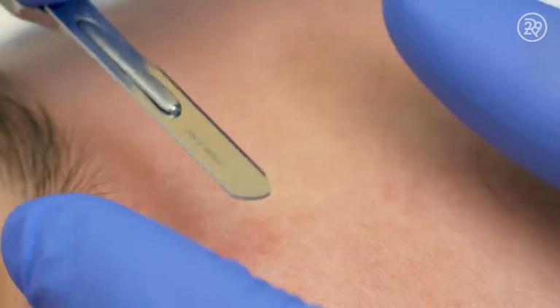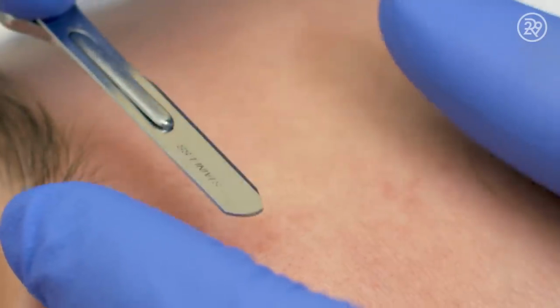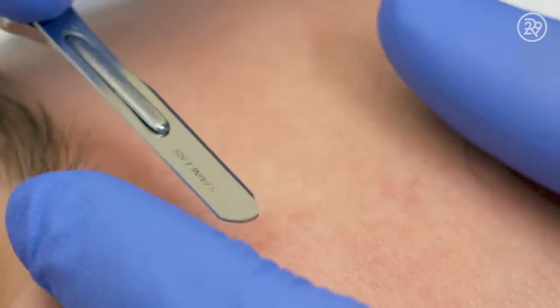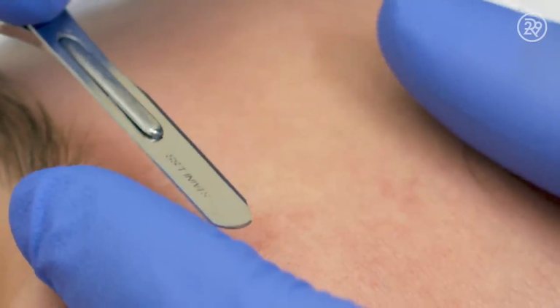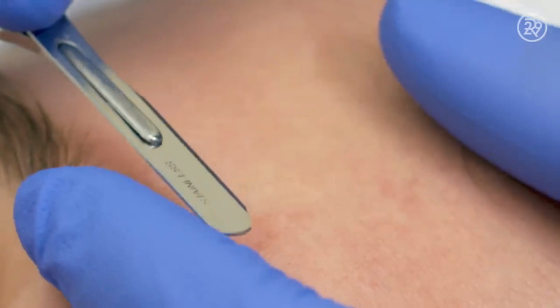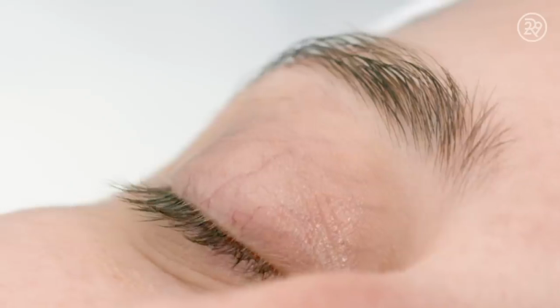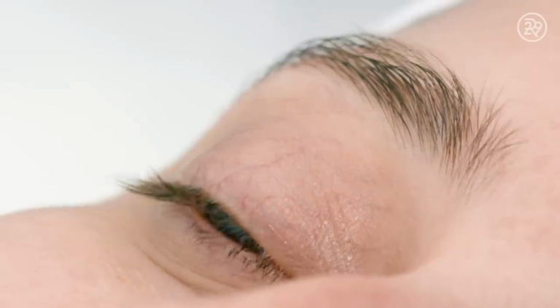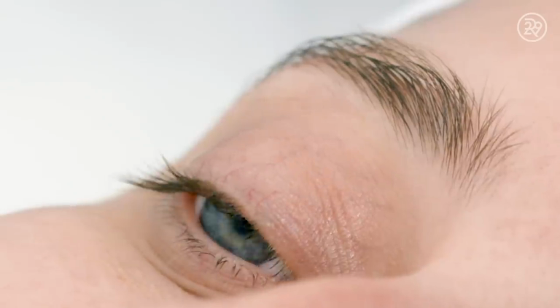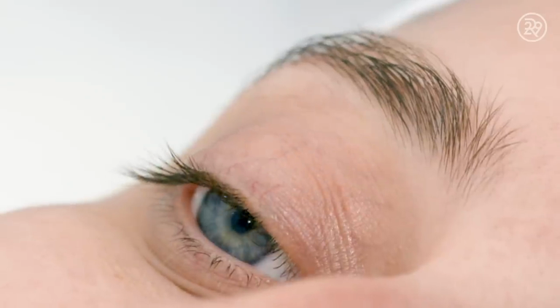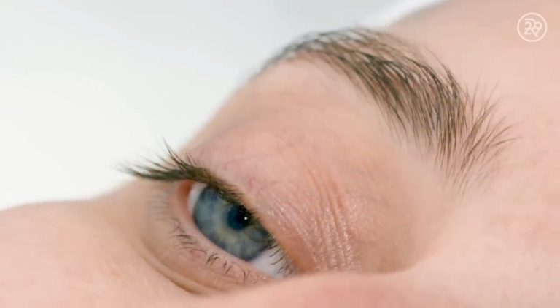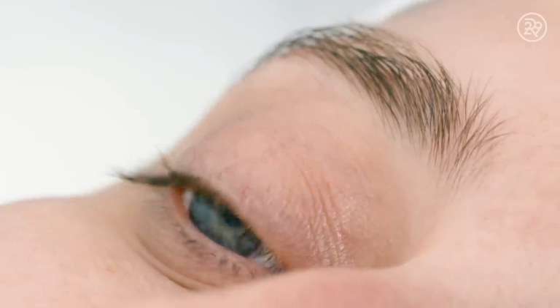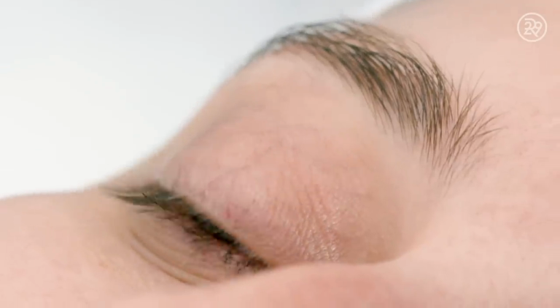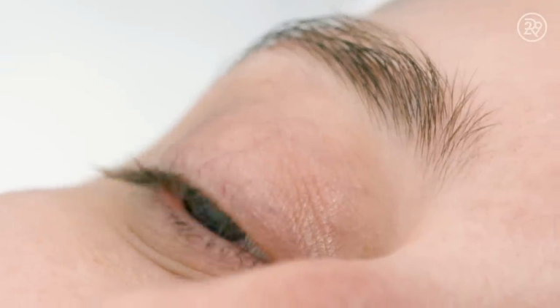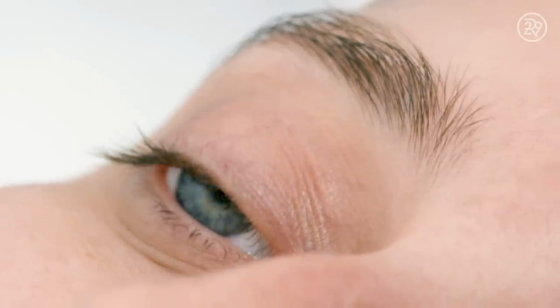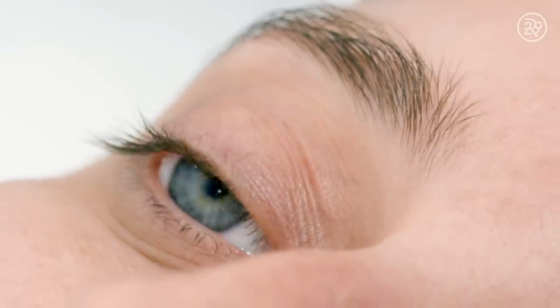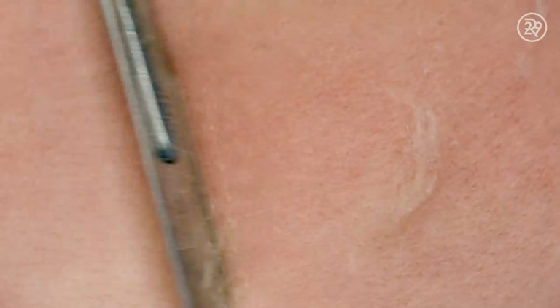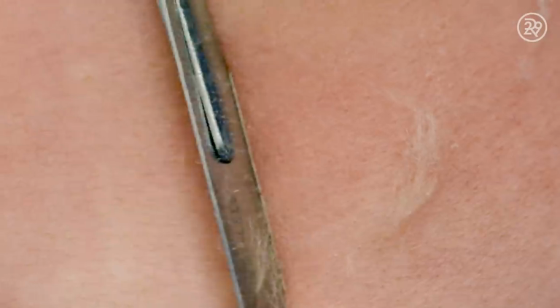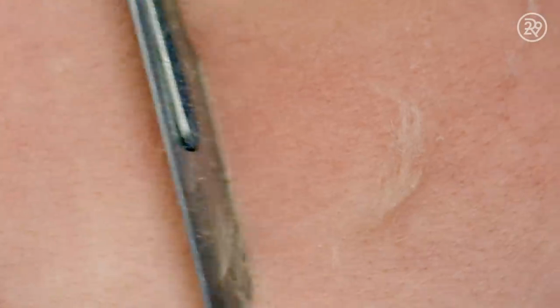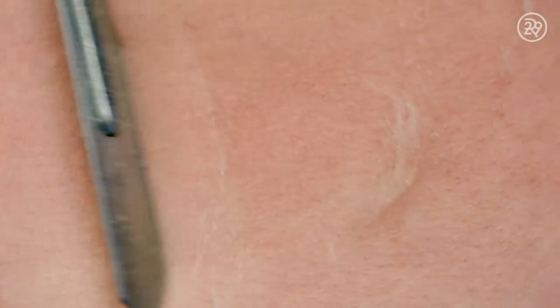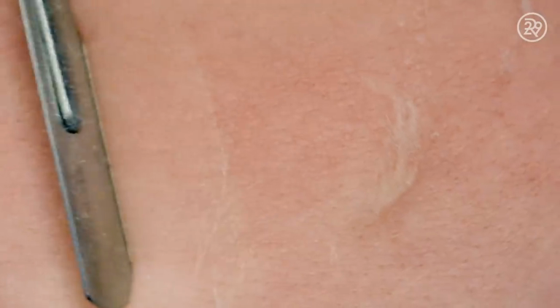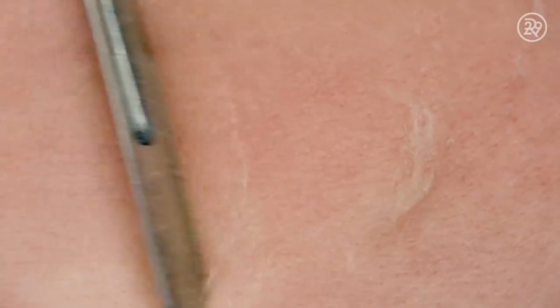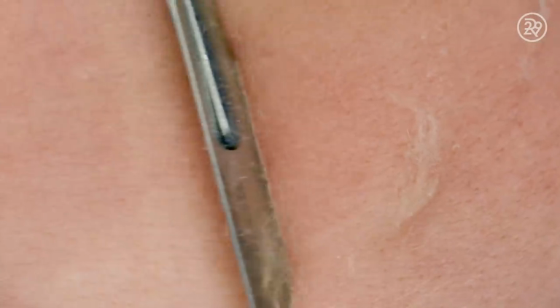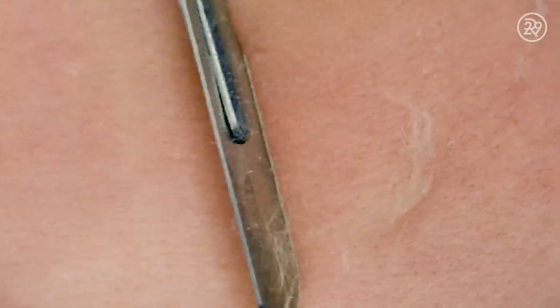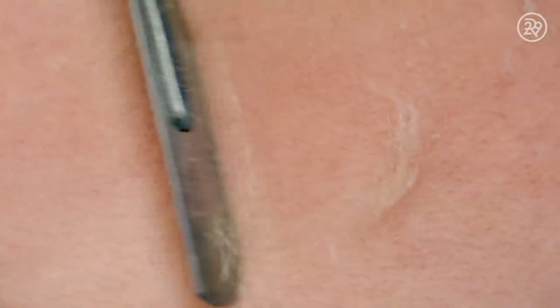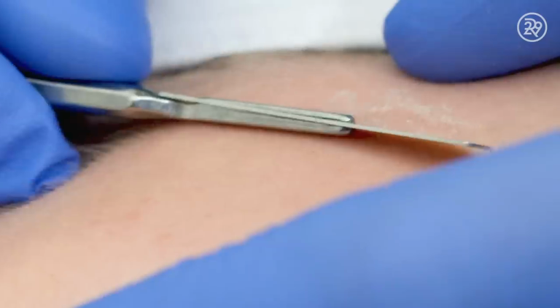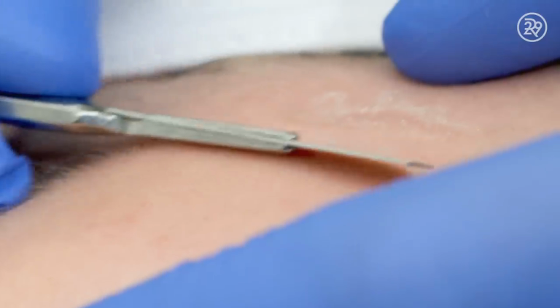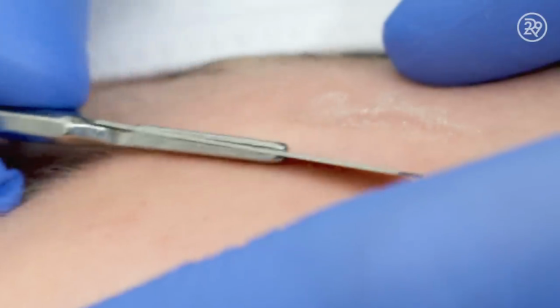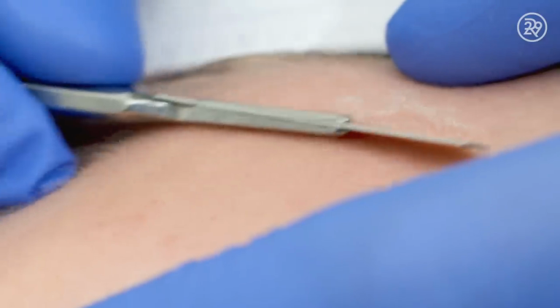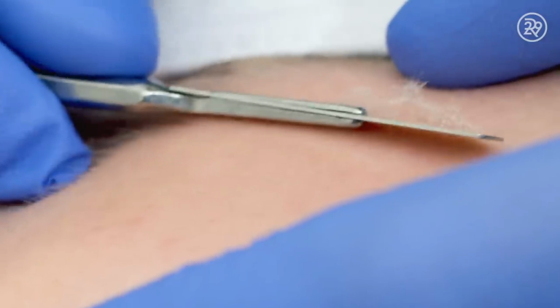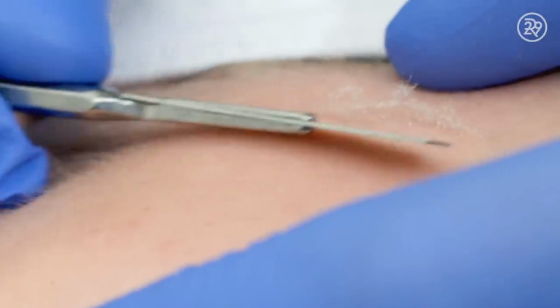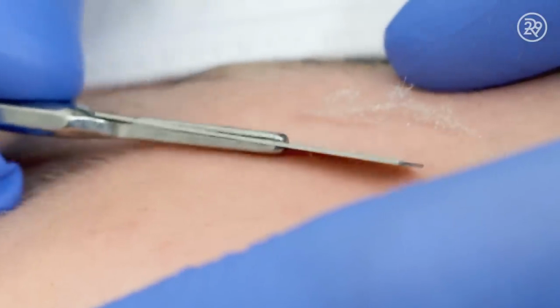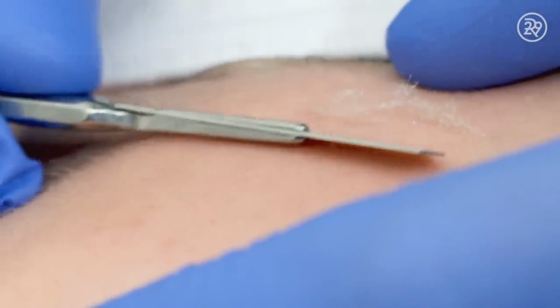You have to trust your provider because she's literally holding a knife across her face. One wrong move and you'll get nicked.